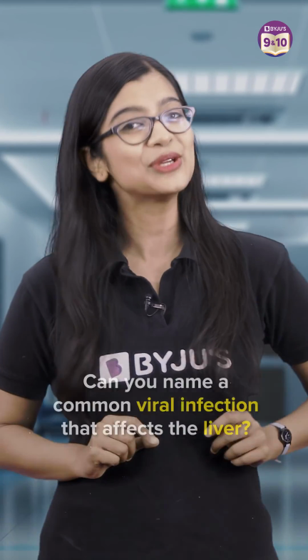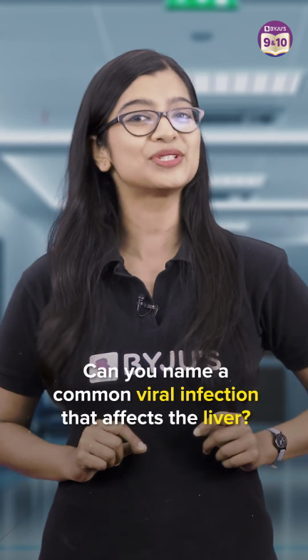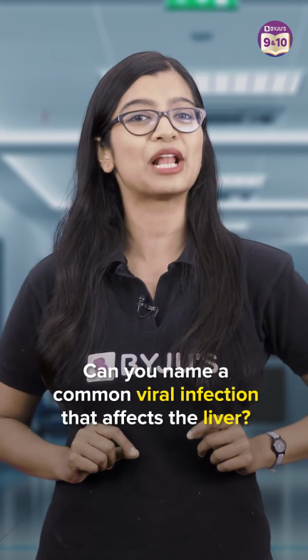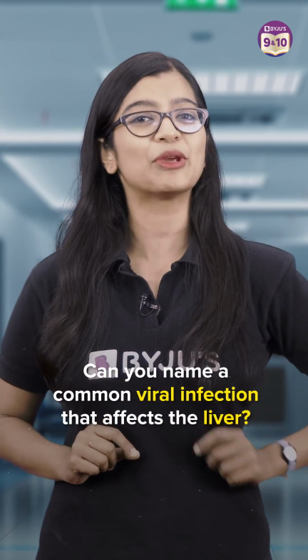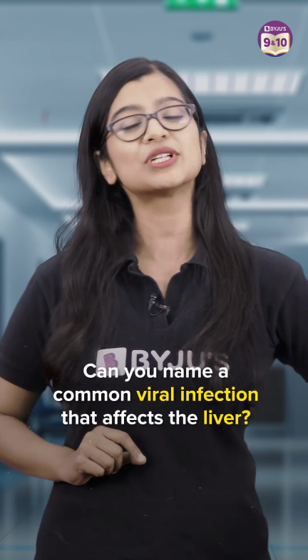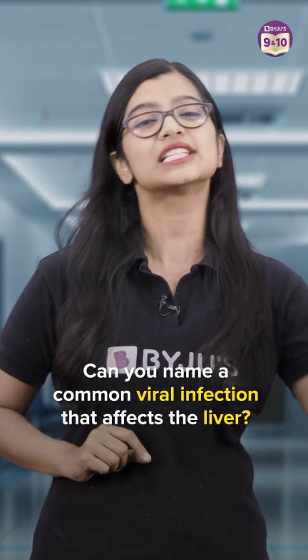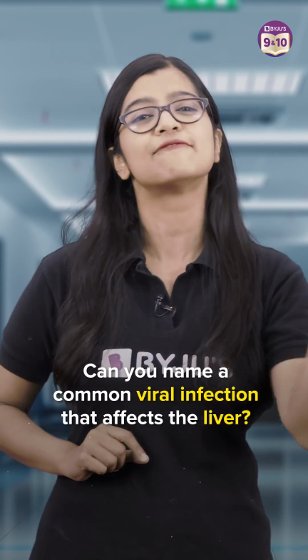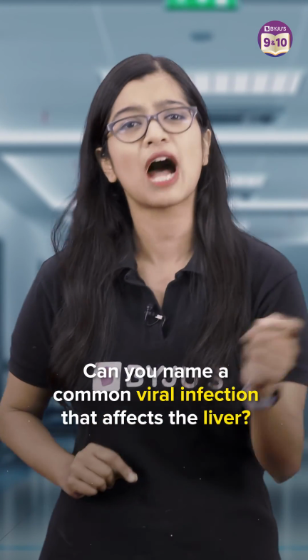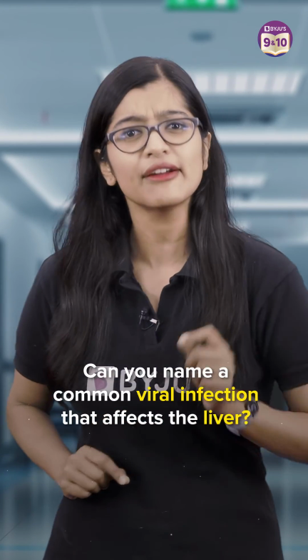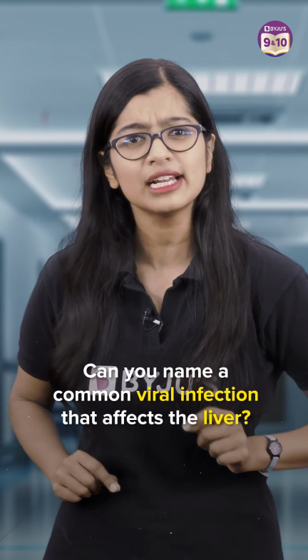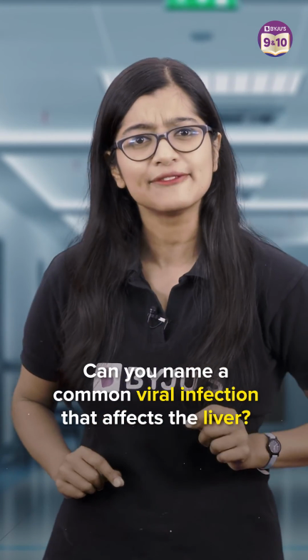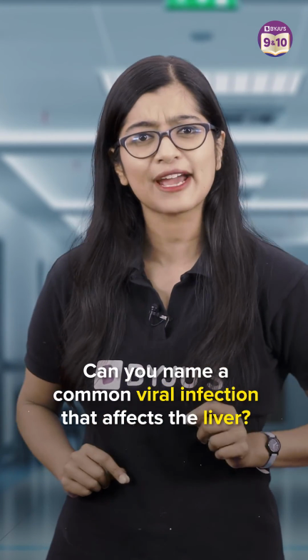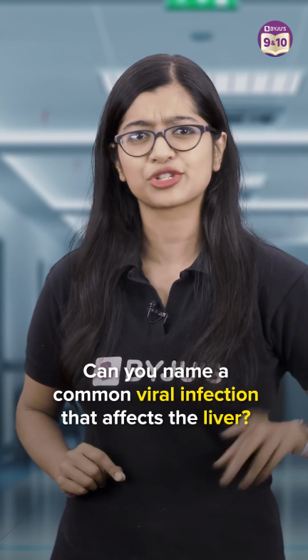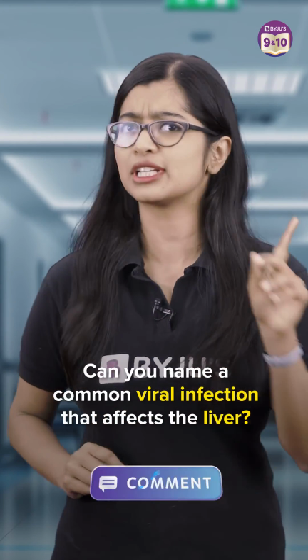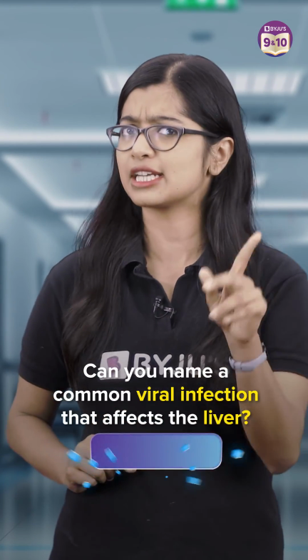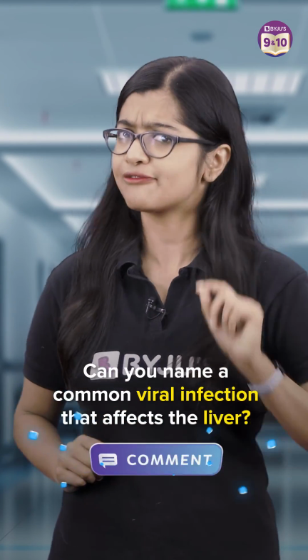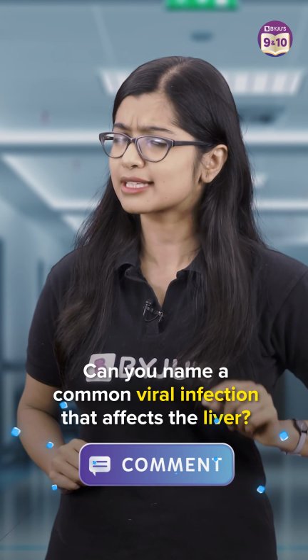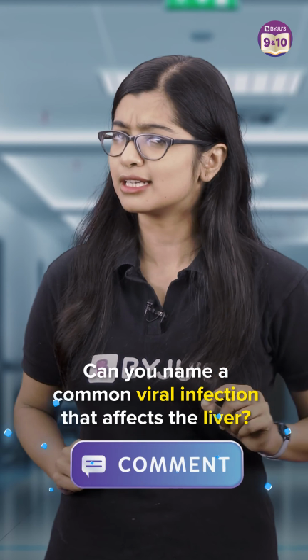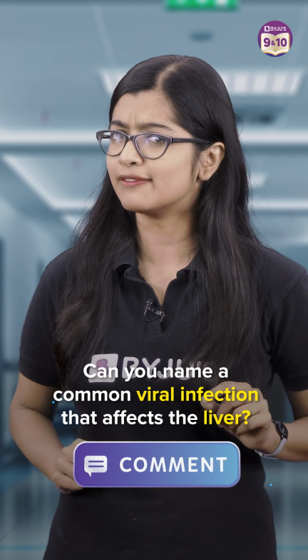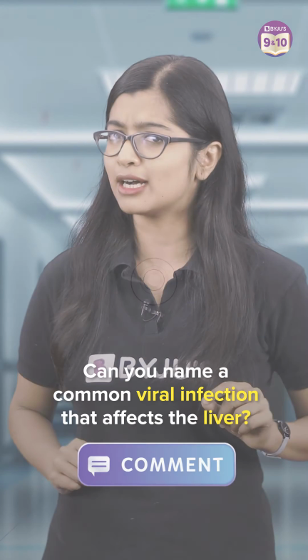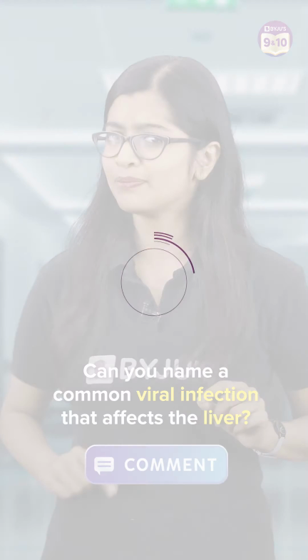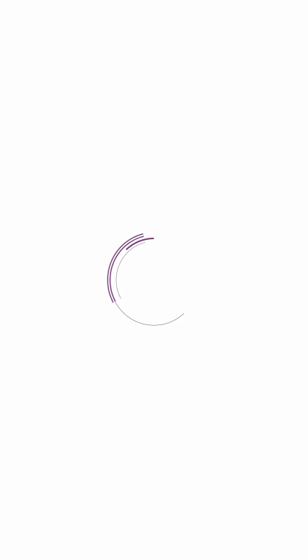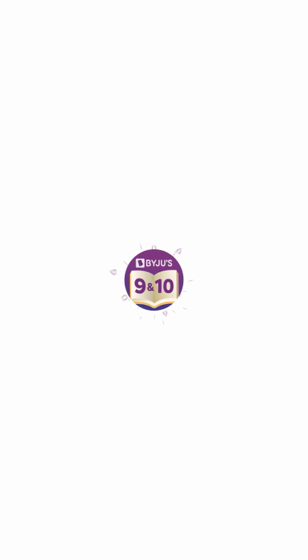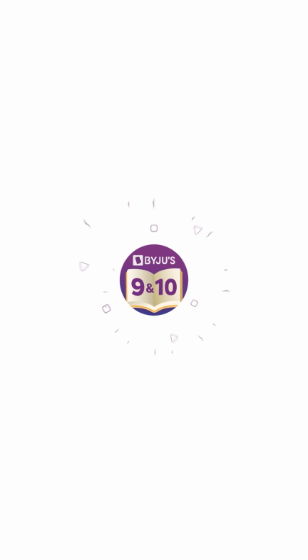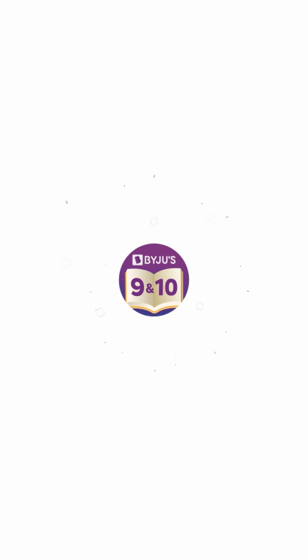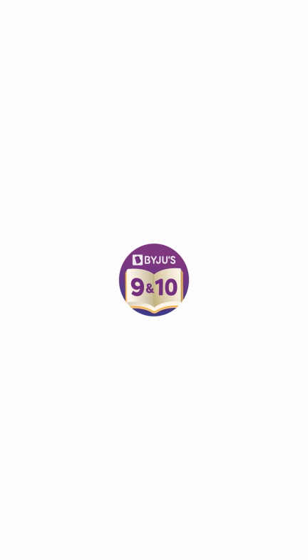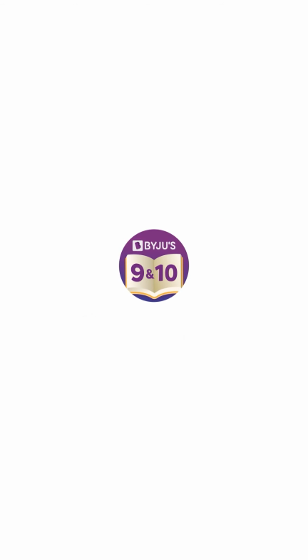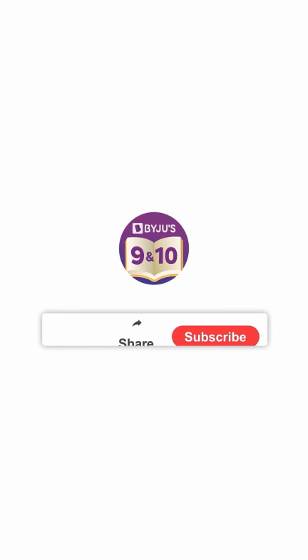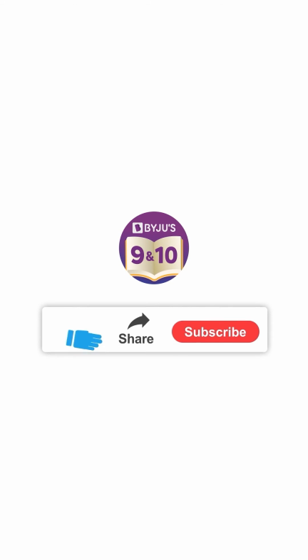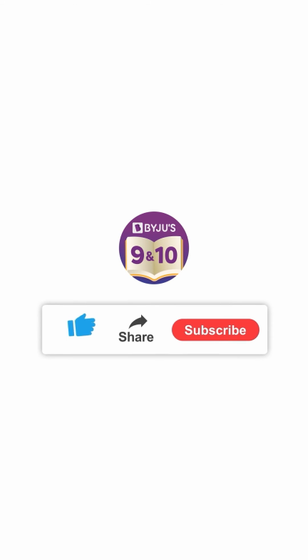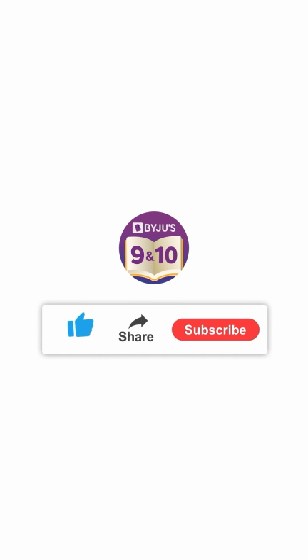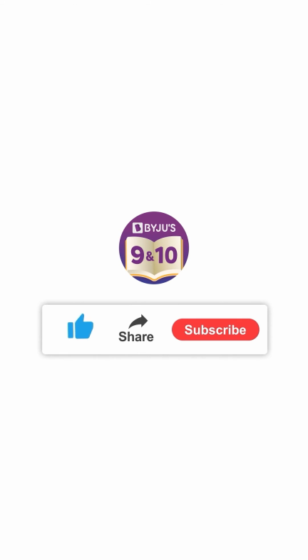On this note, can you tell me what is the viral infection that affects the liver? Let me know in the comment section below.